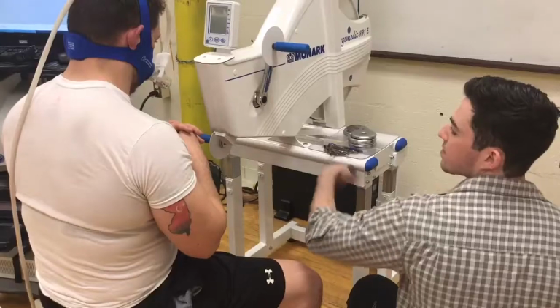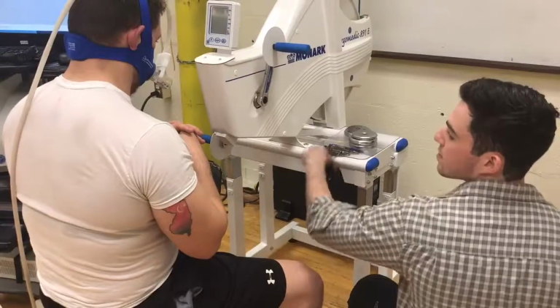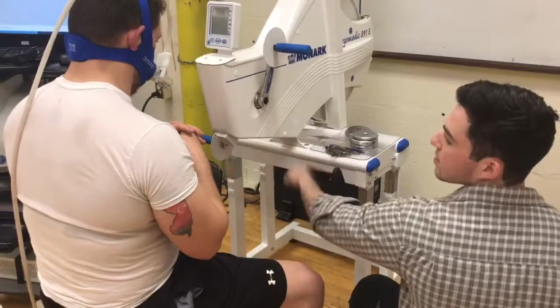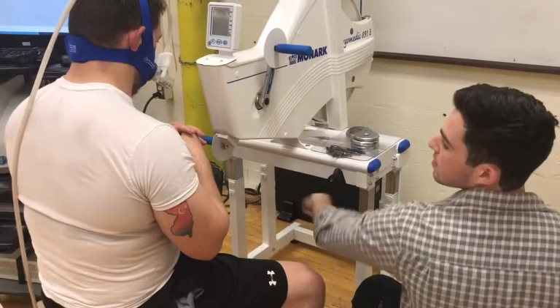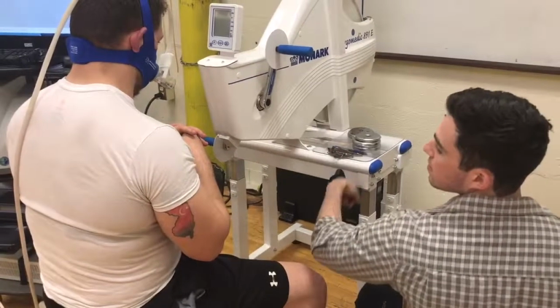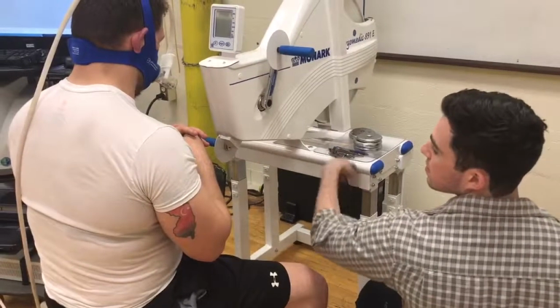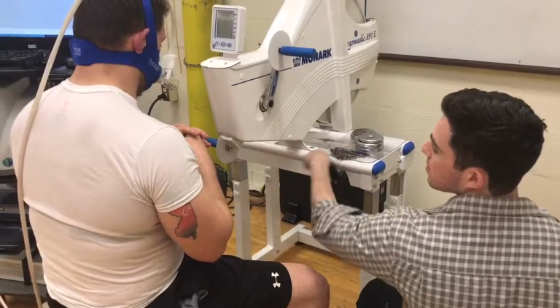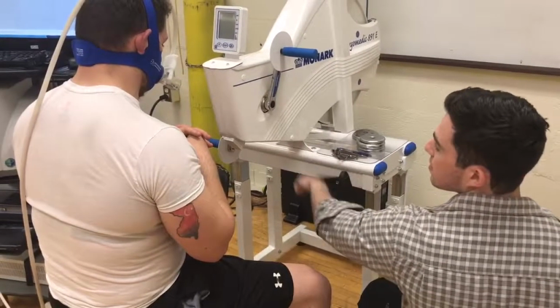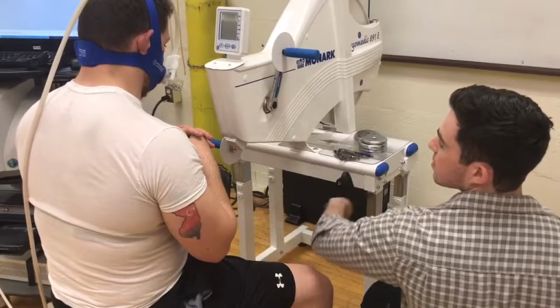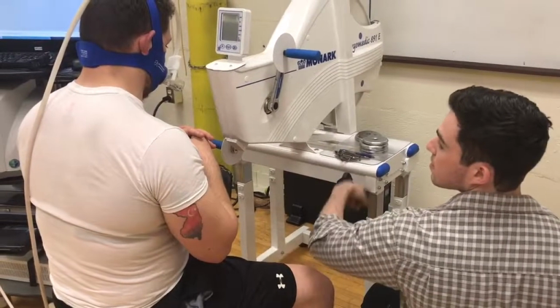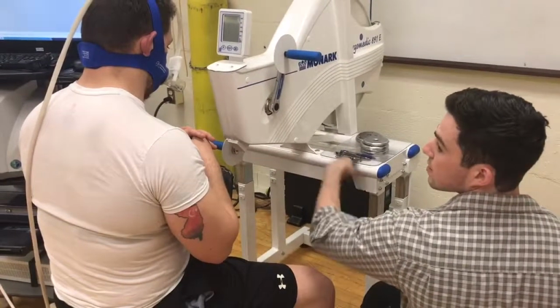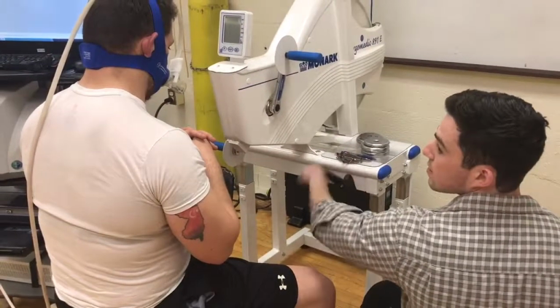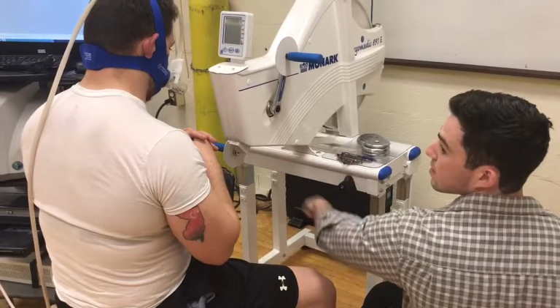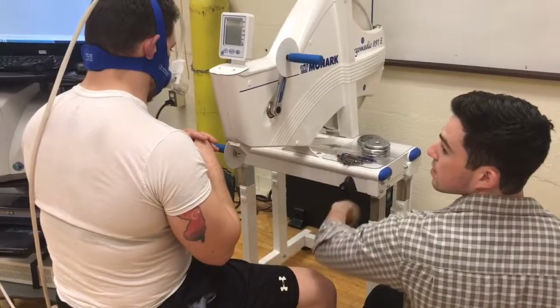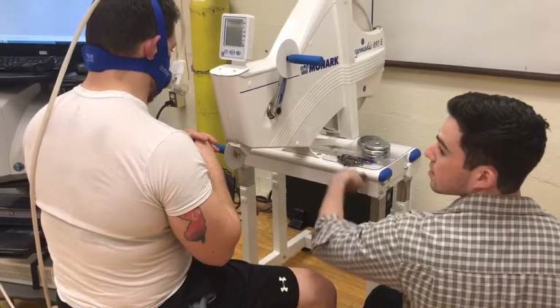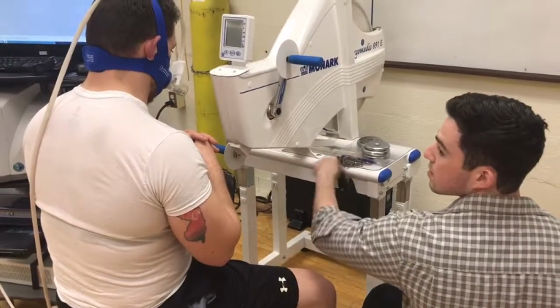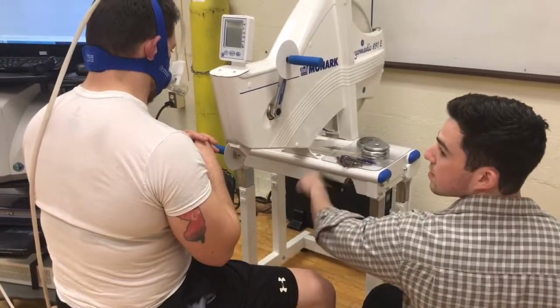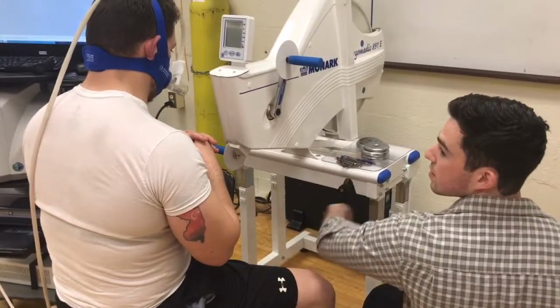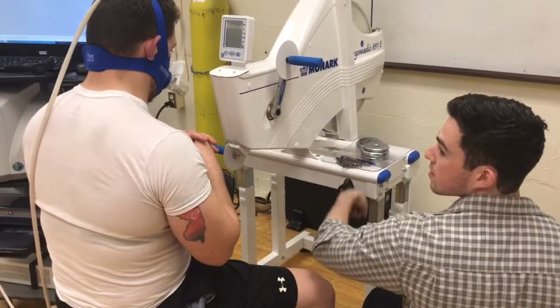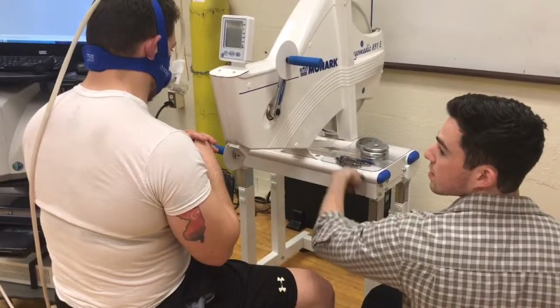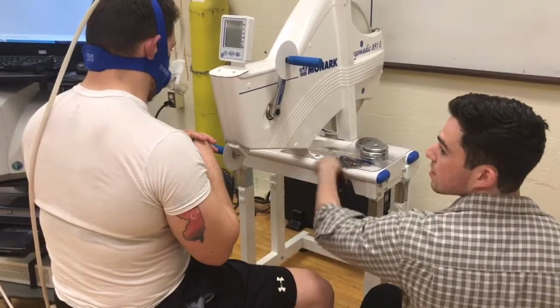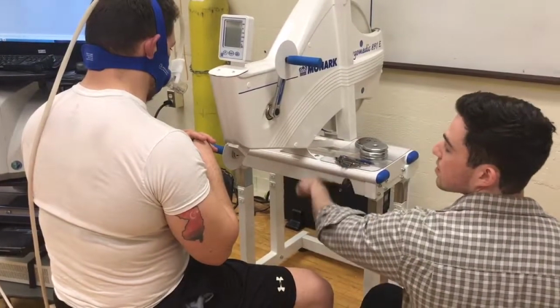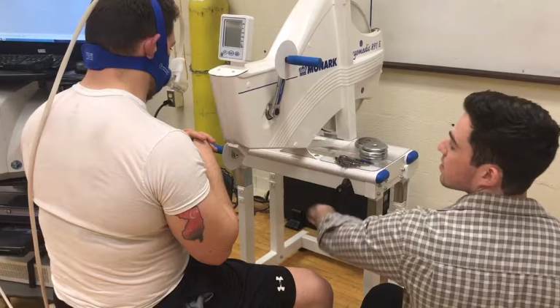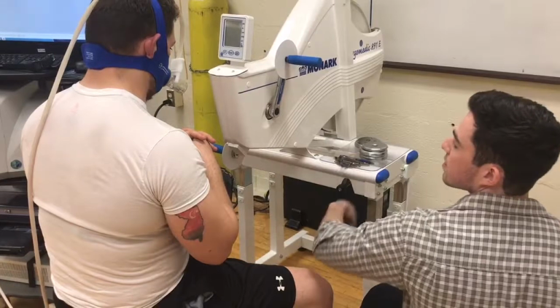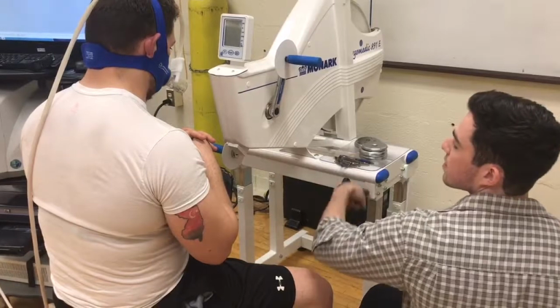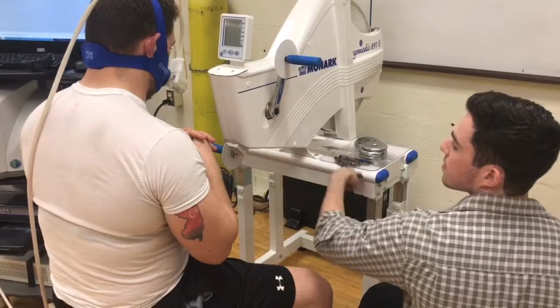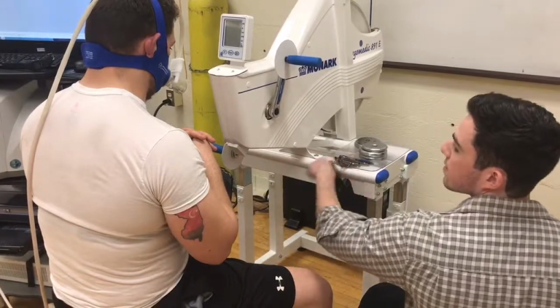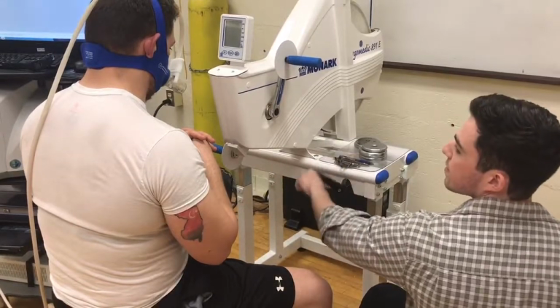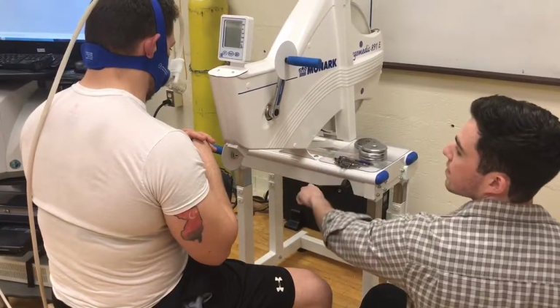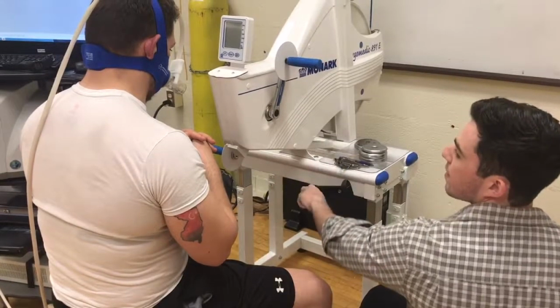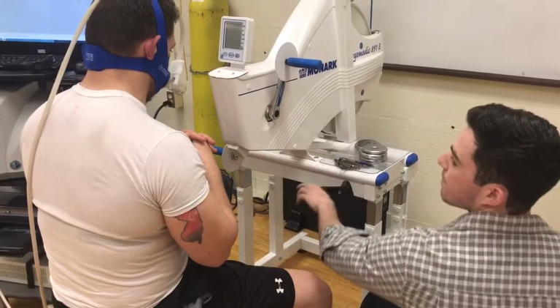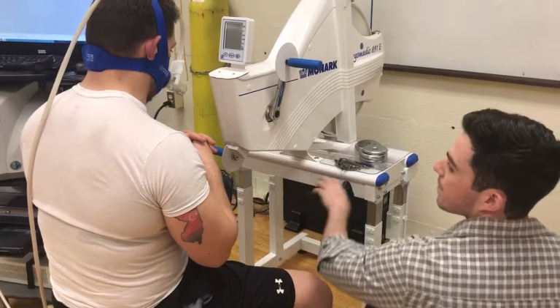Before beginning an upper body Wingate, you have to adjust the arm cycle's height so that the axis of the wheel is aligned with the subject's shoulder joint.